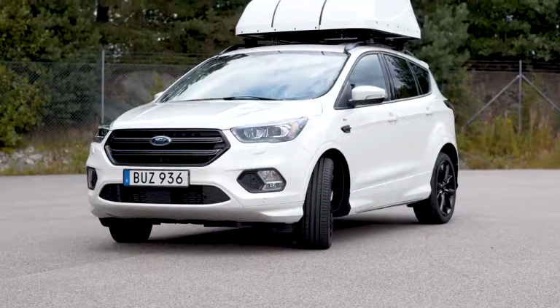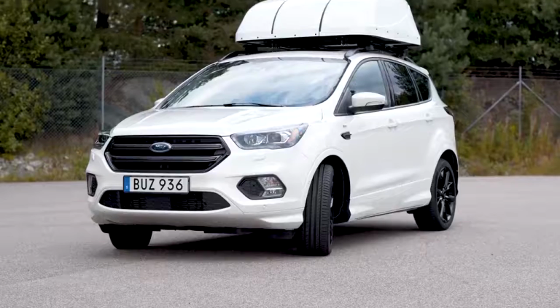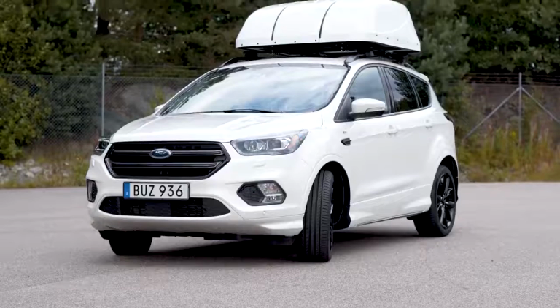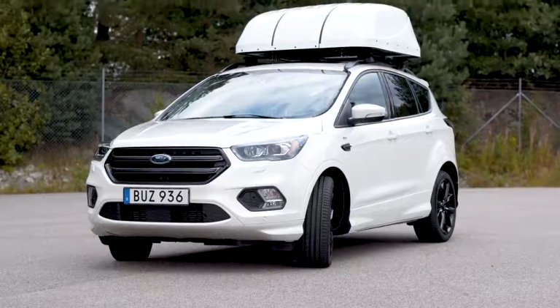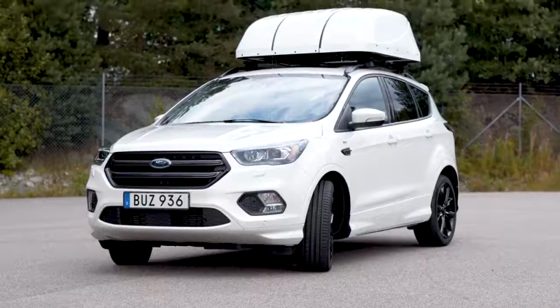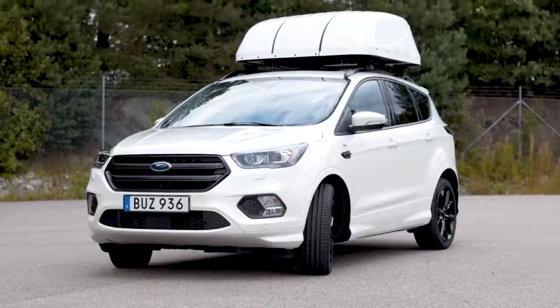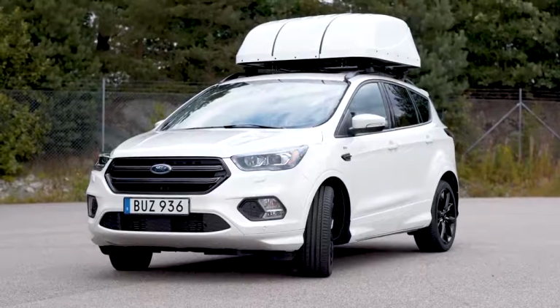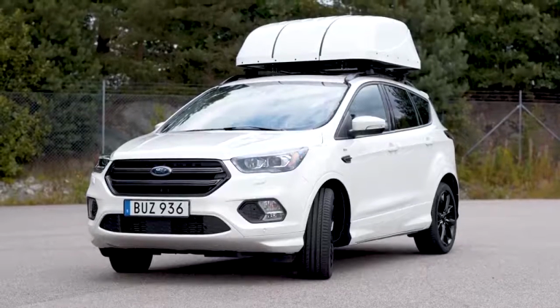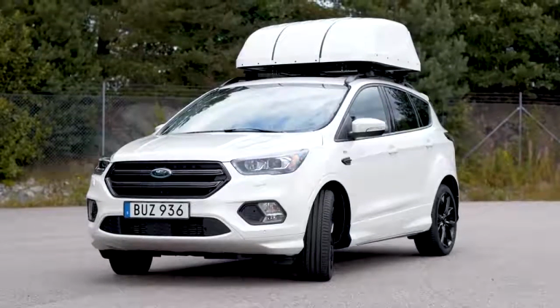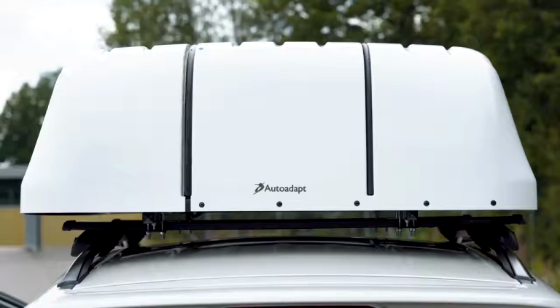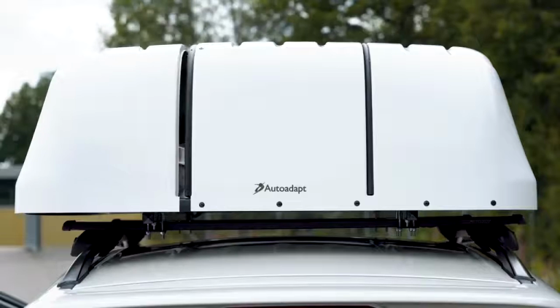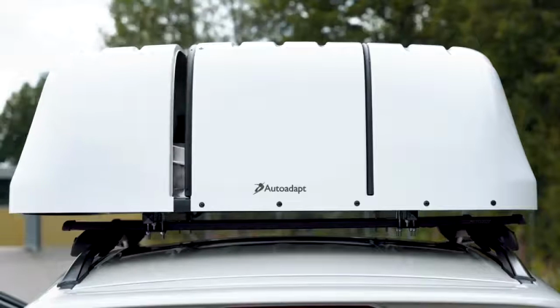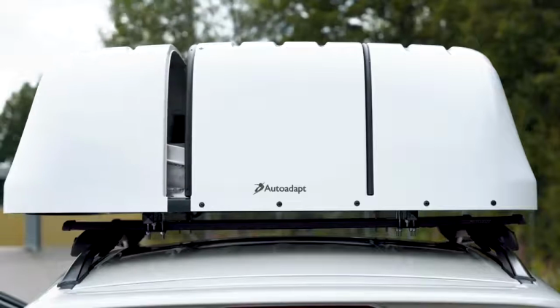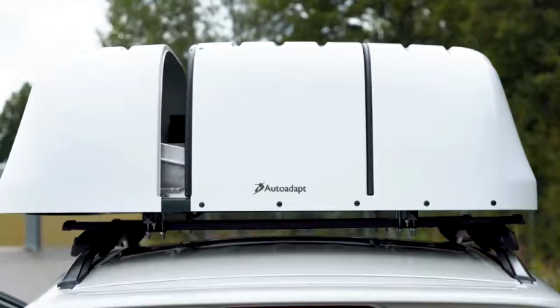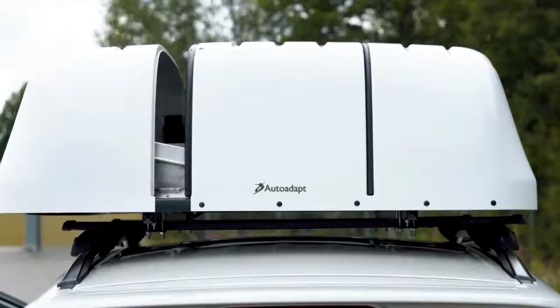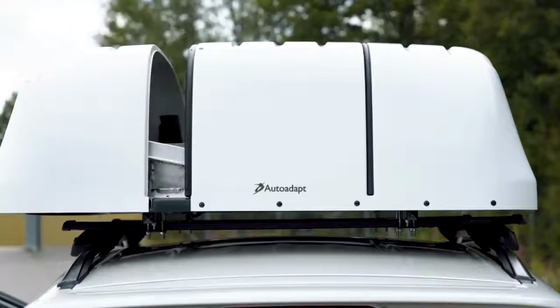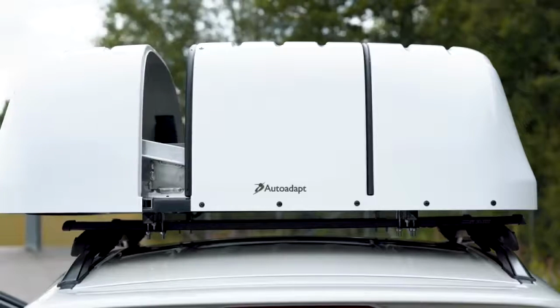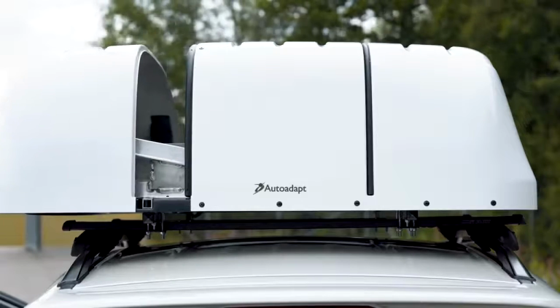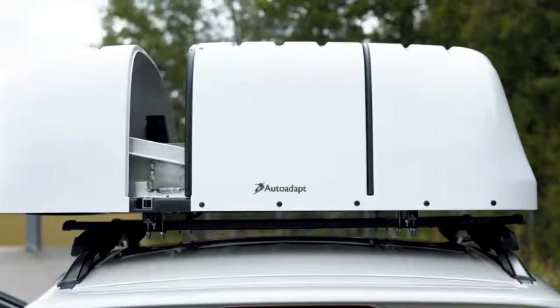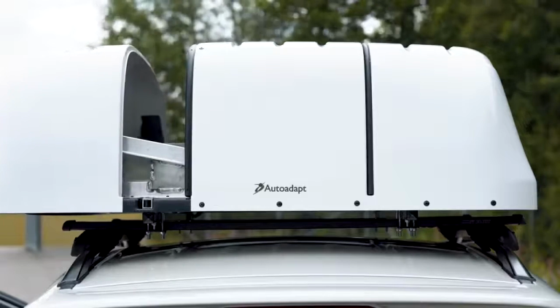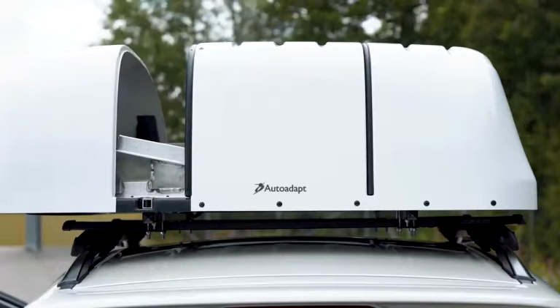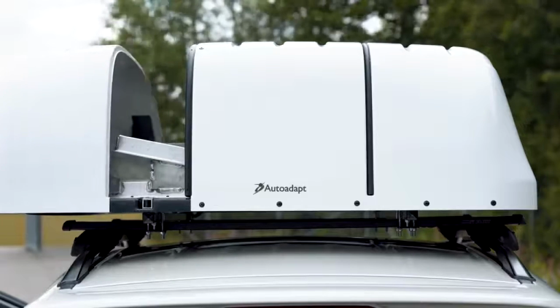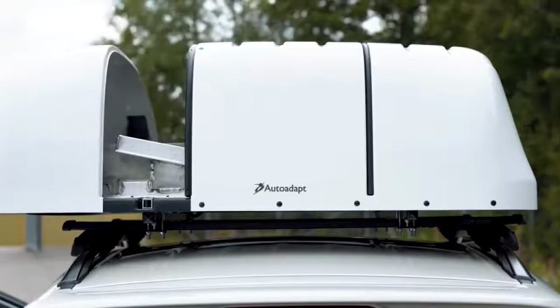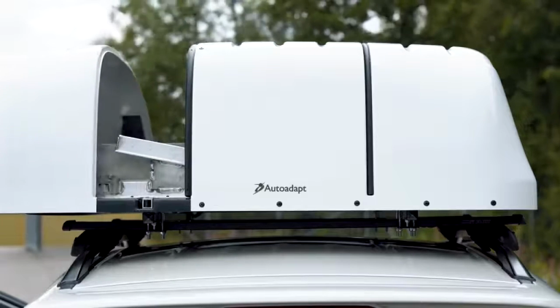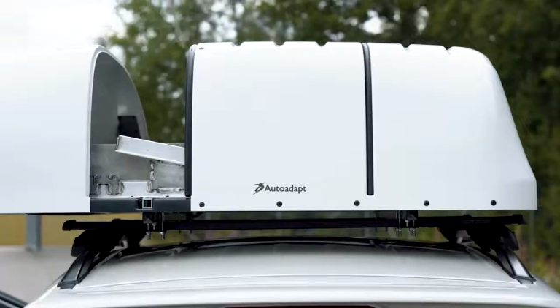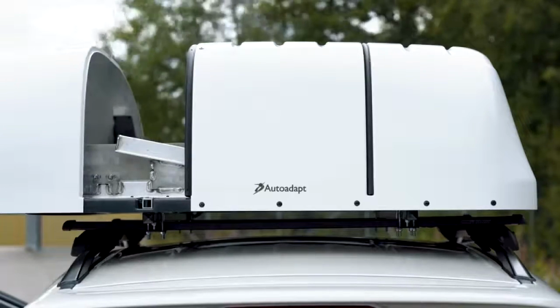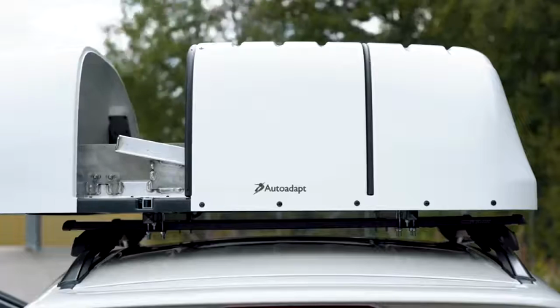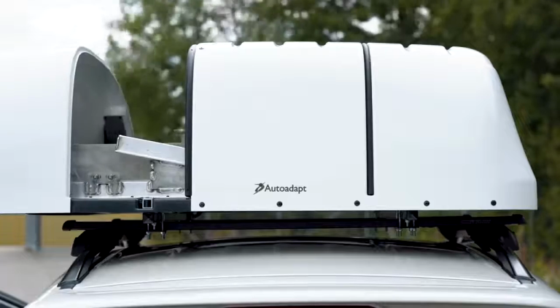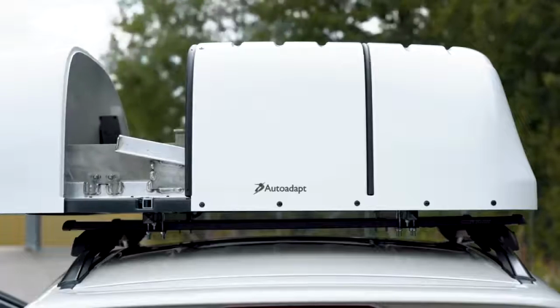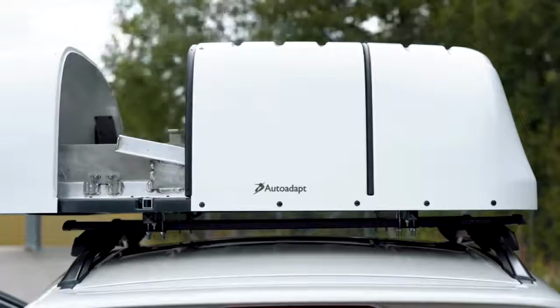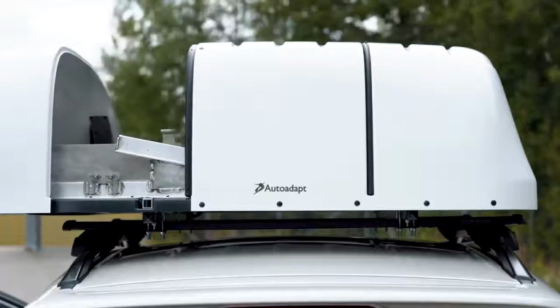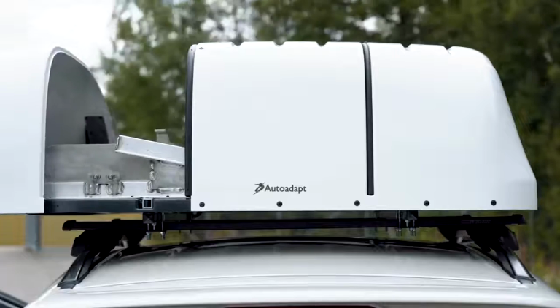This is the Chair Topper, a rooftop box that will carry, stow and retrieve your folding frame wheelchair.